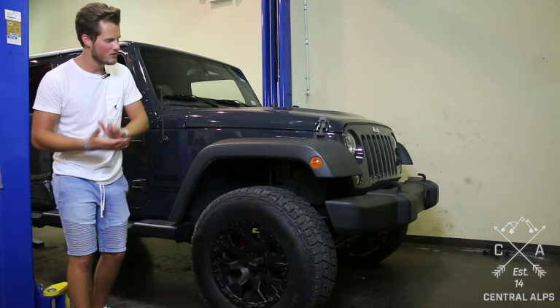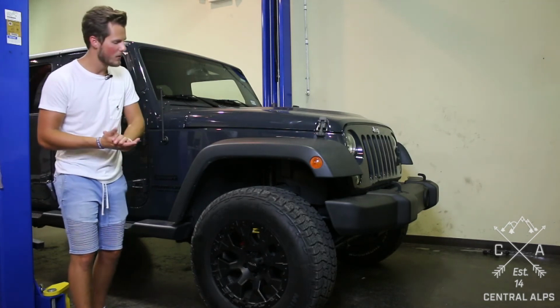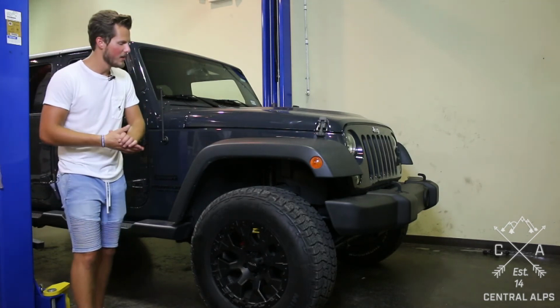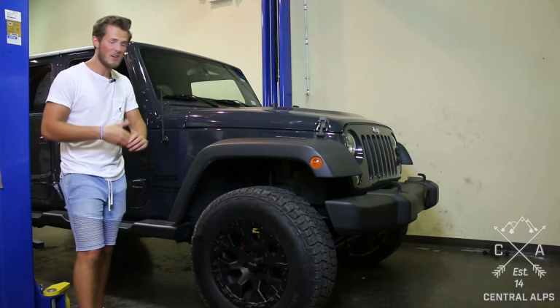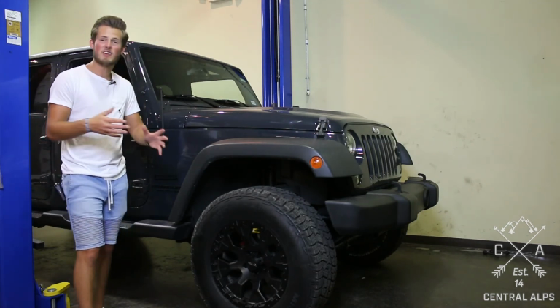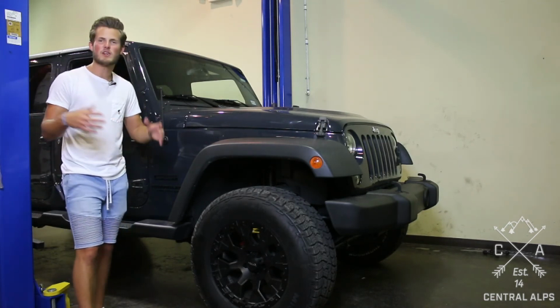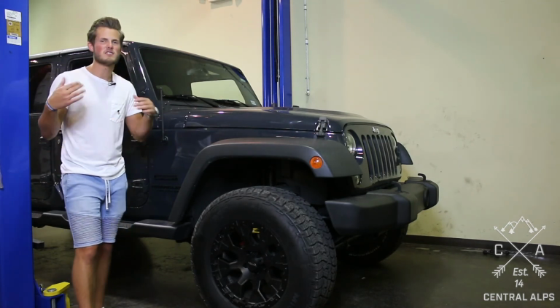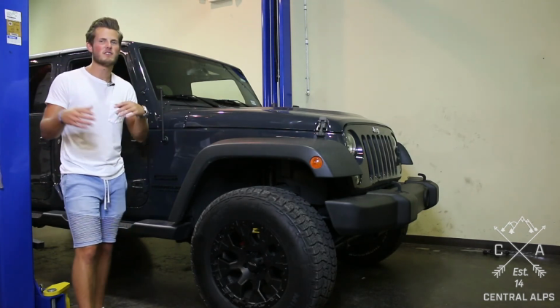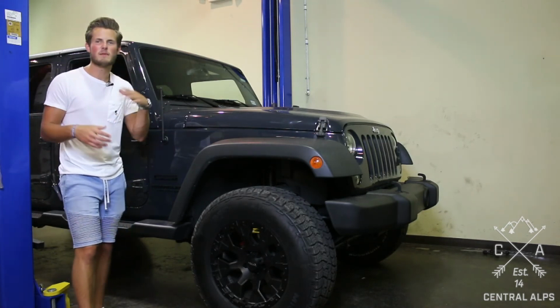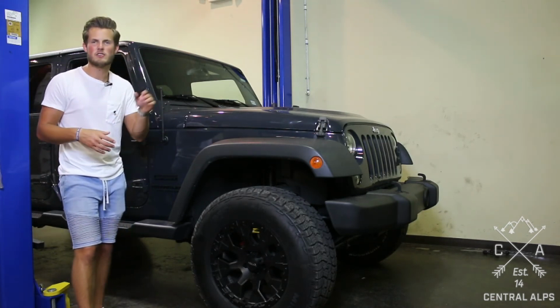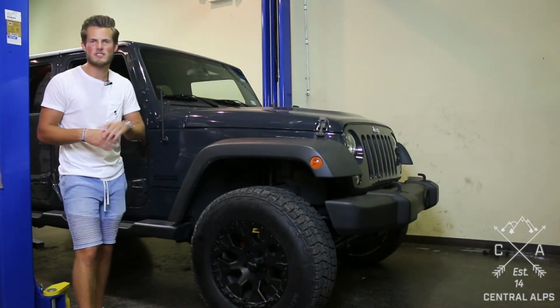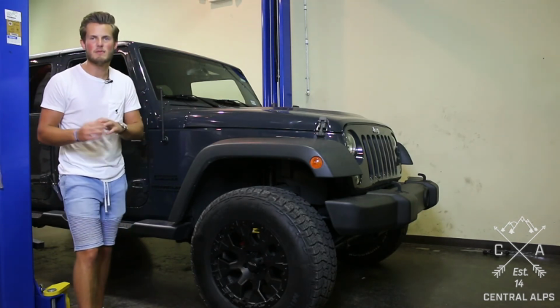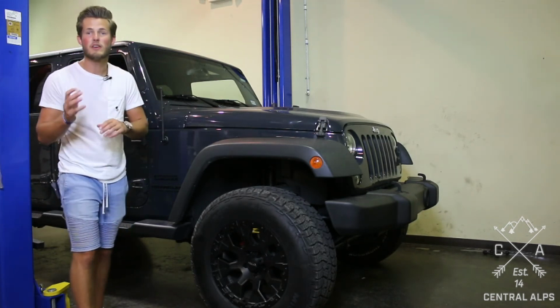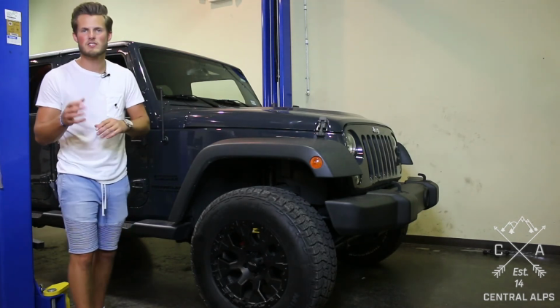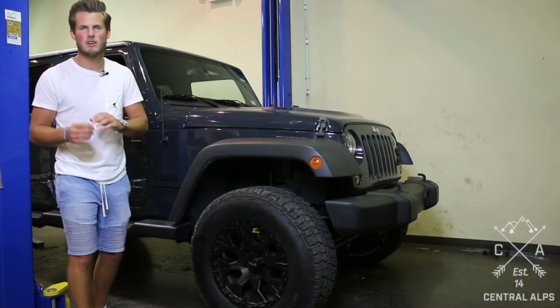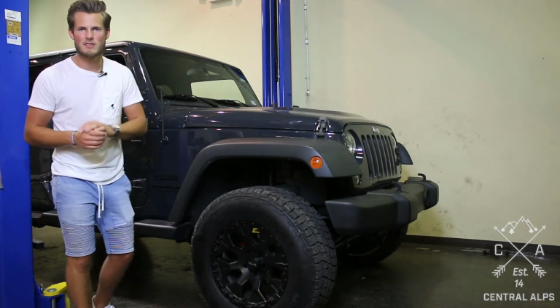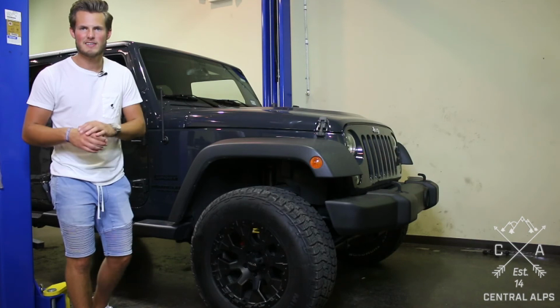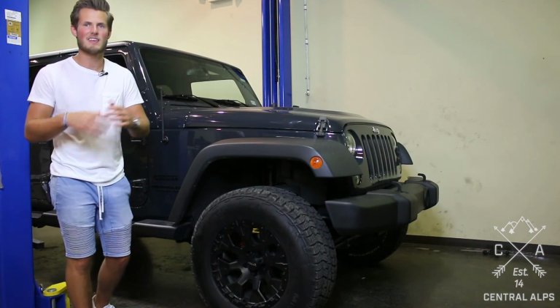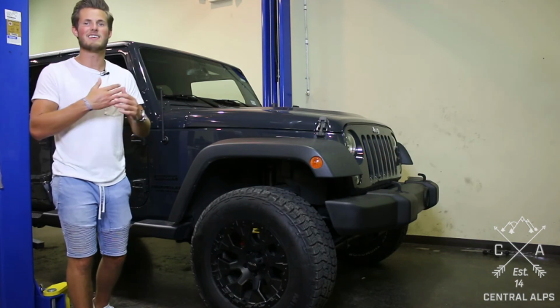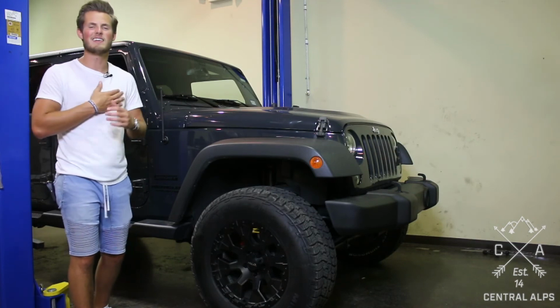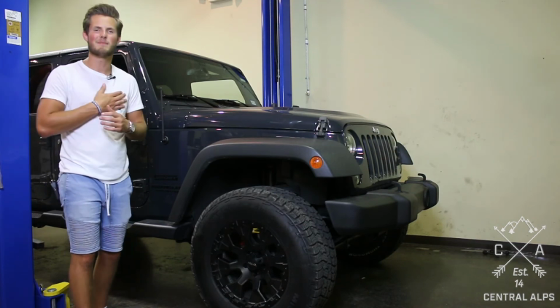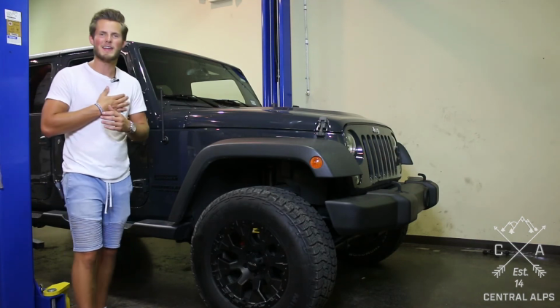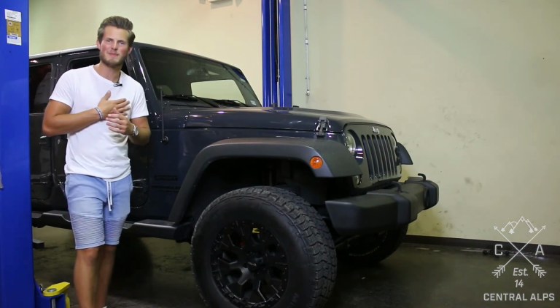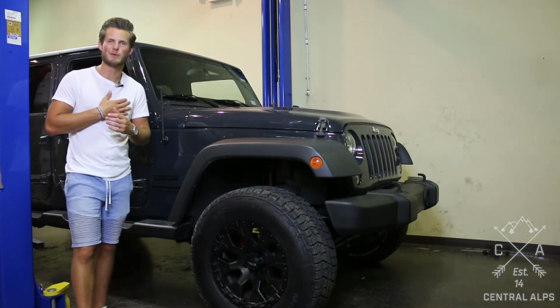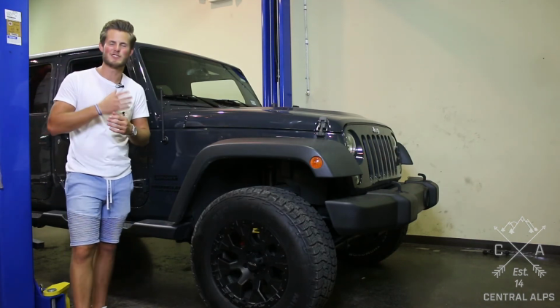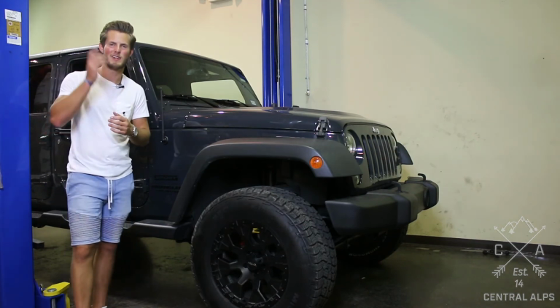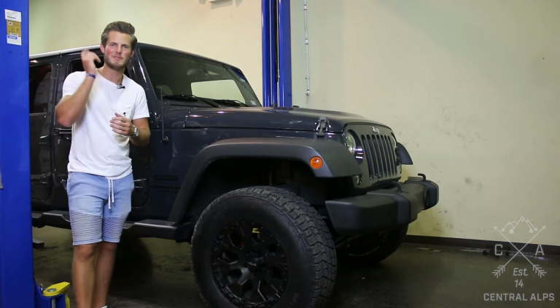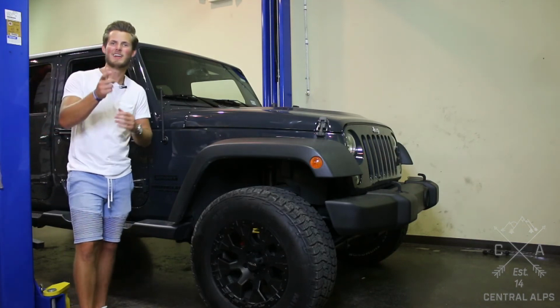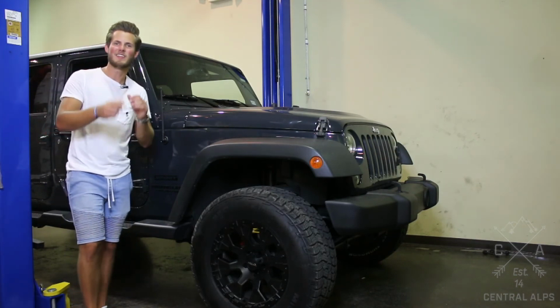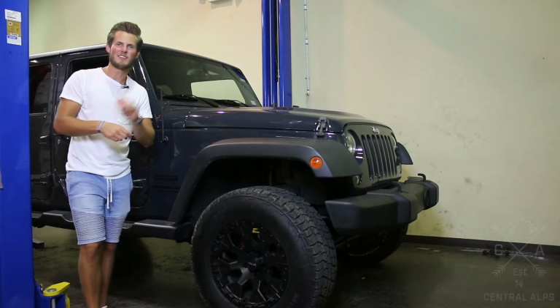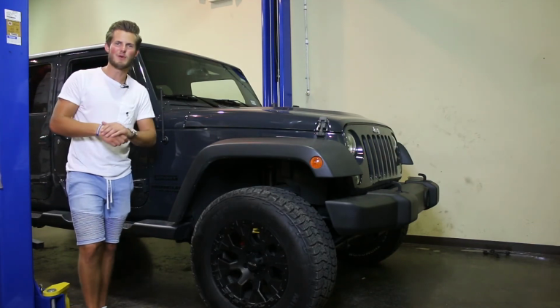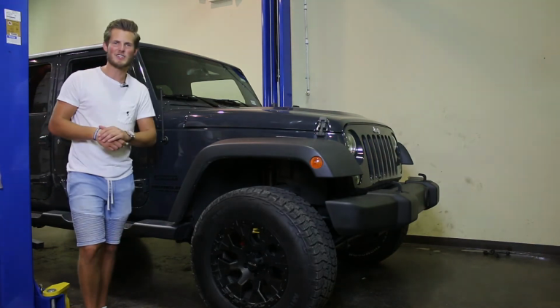If you have any questions, leave a comment, shoot us an email, give us a call or text. Again, my name is Michael with Central Alps — thanks for watching.